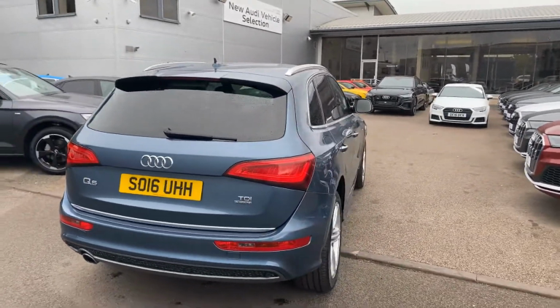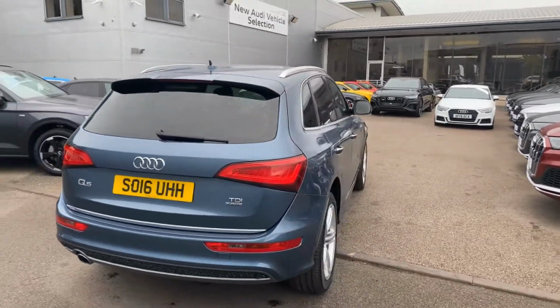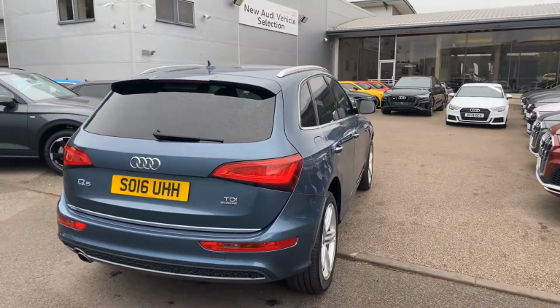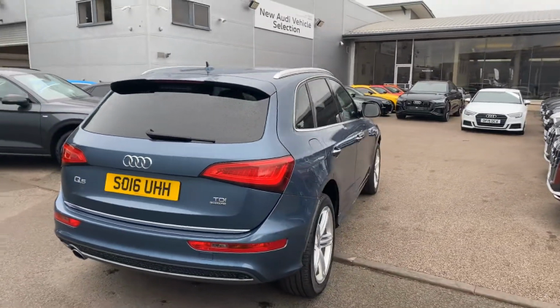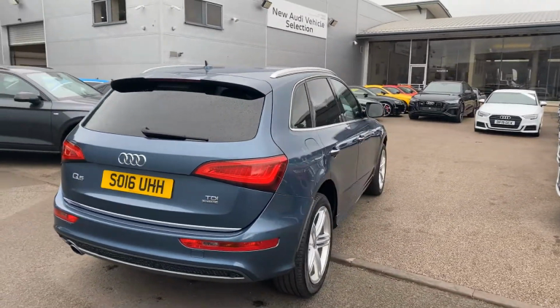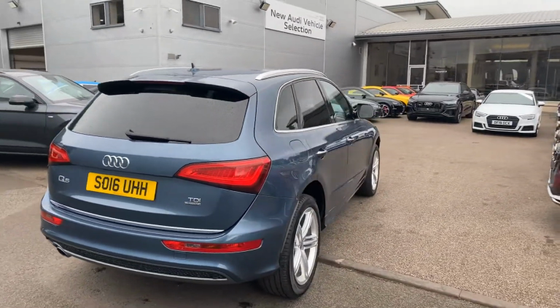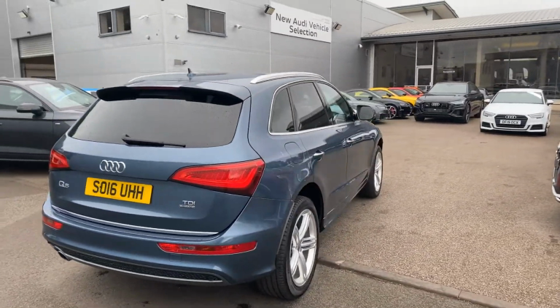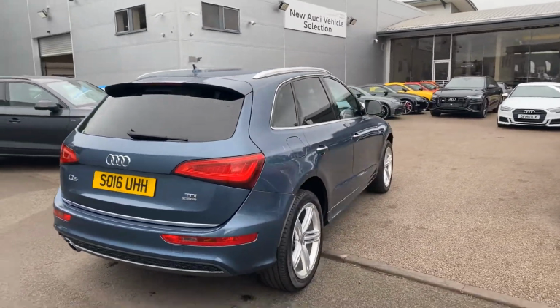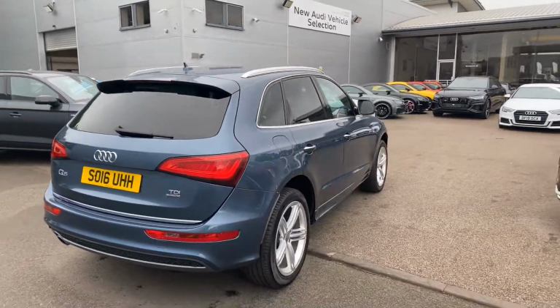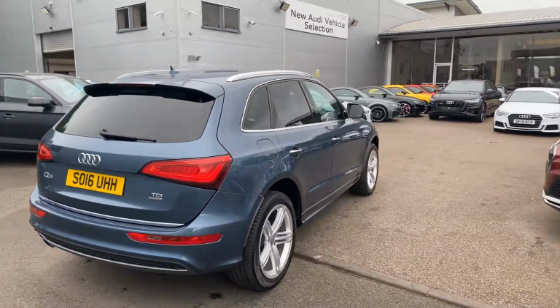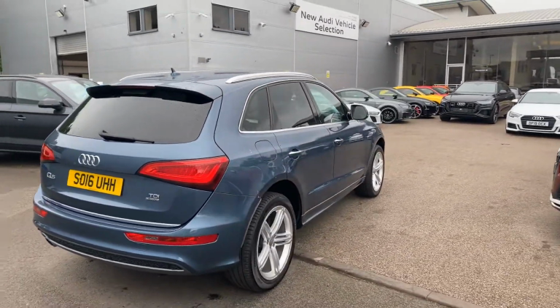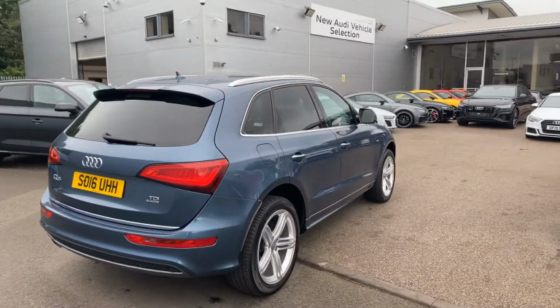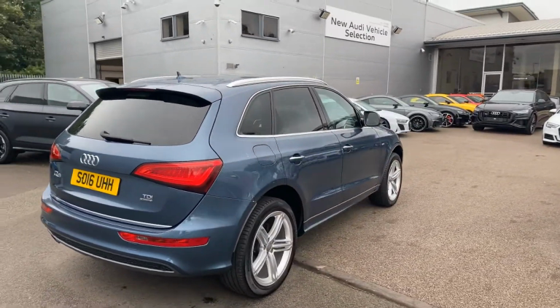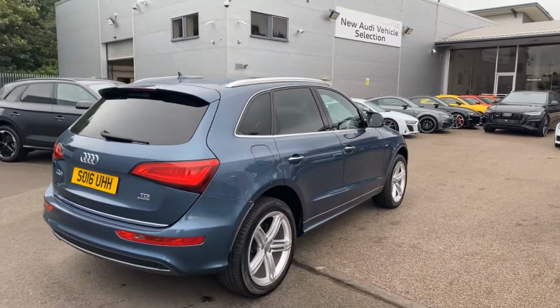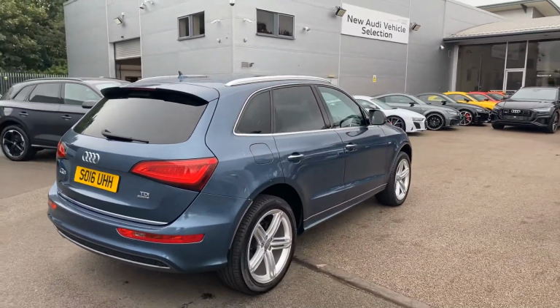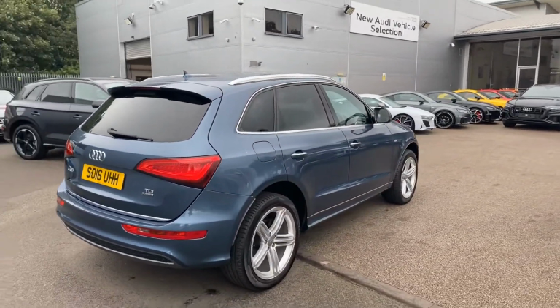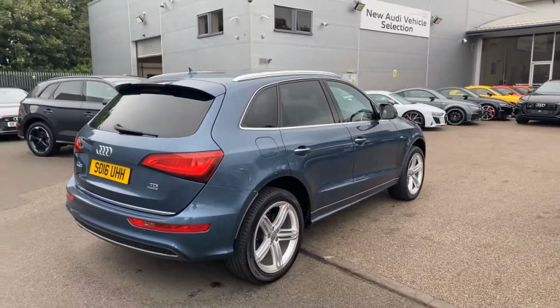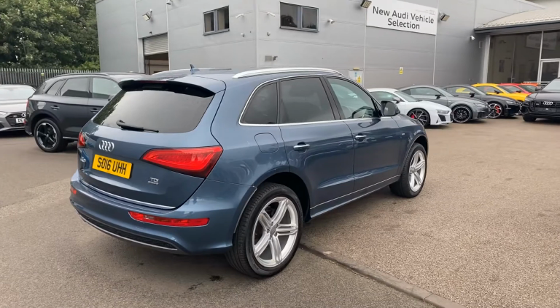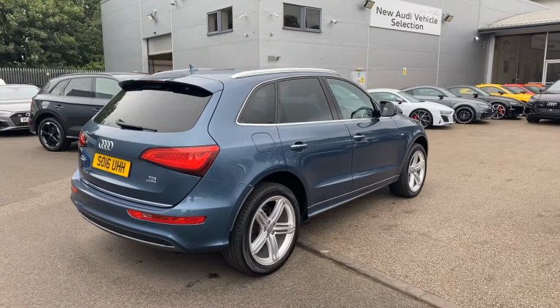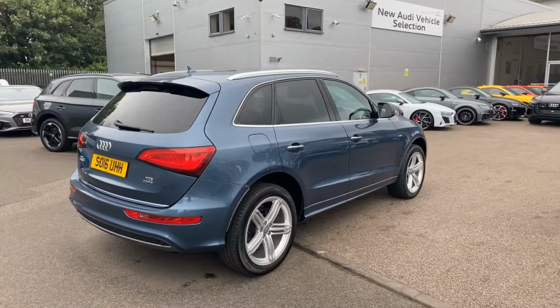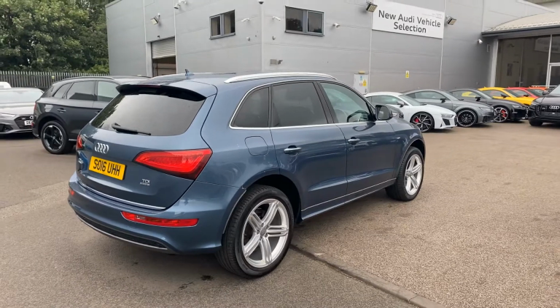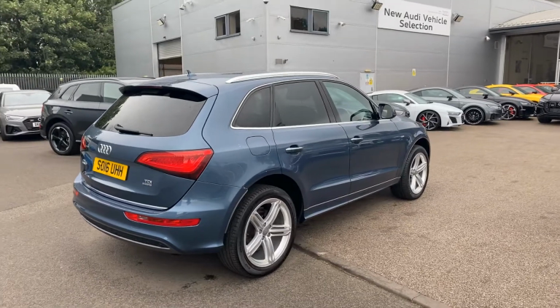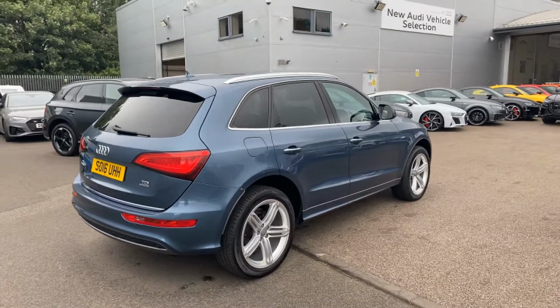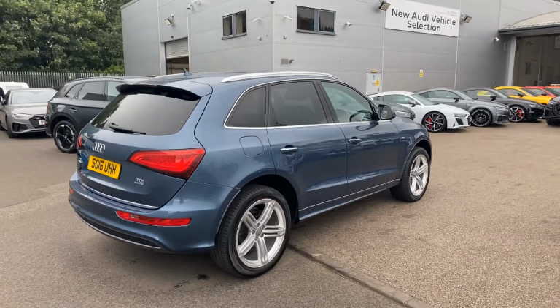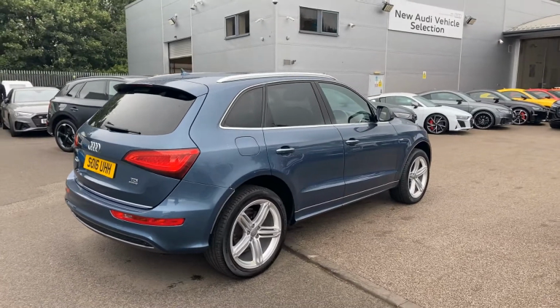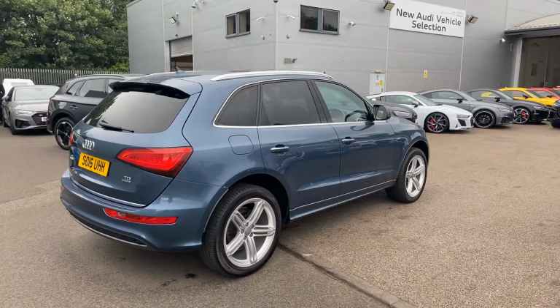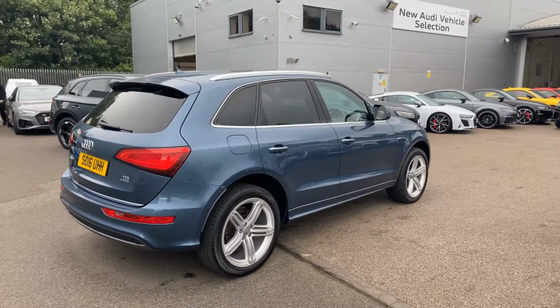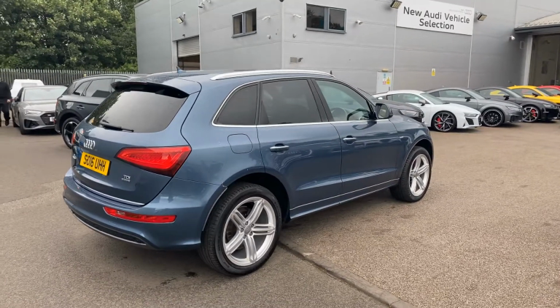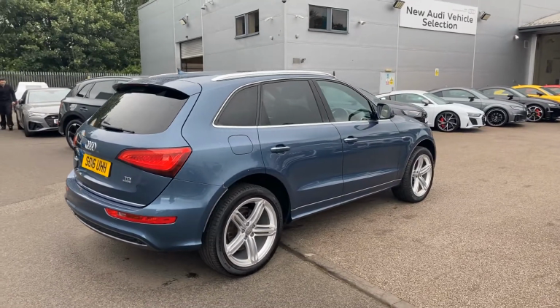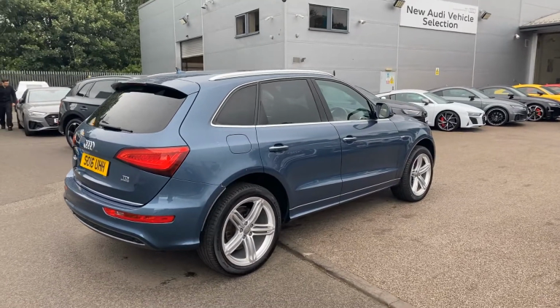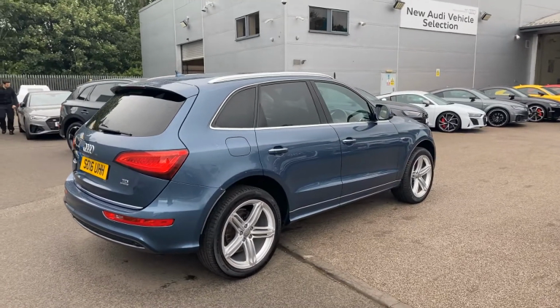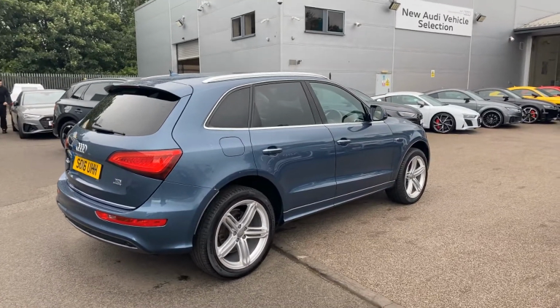This is an Audi approved used vehicle, so you will get two years warranty and two years roadside assistance from the manufacturer.